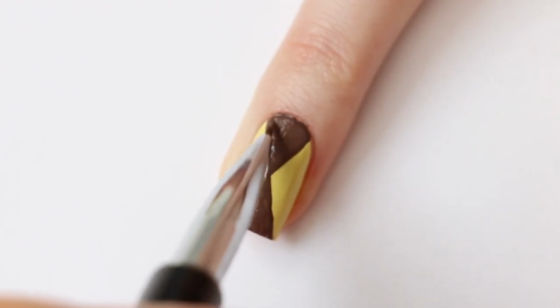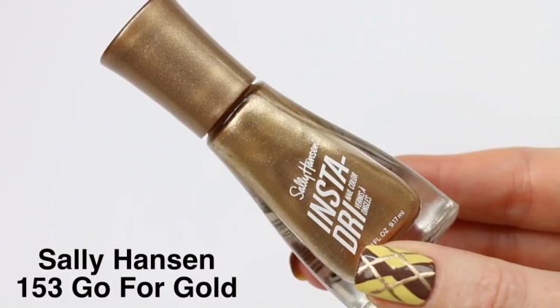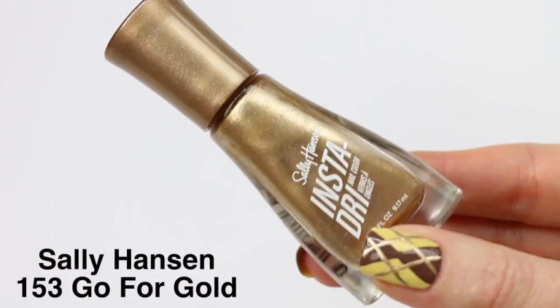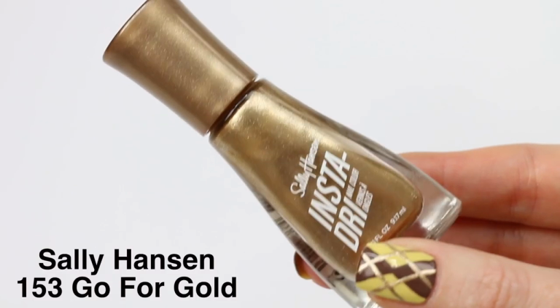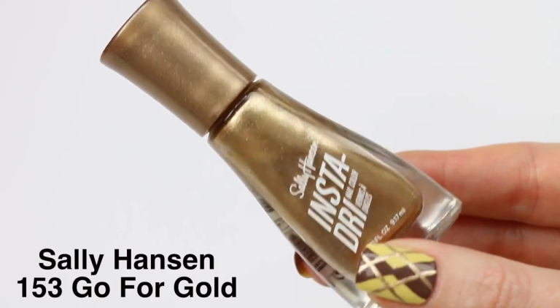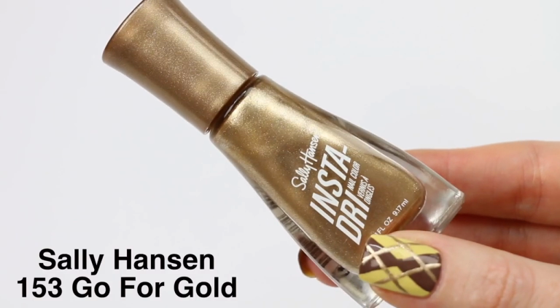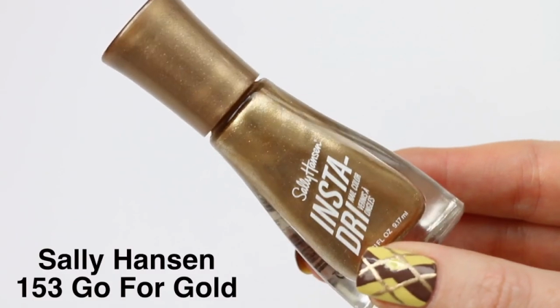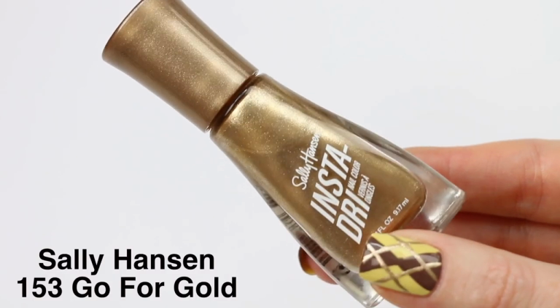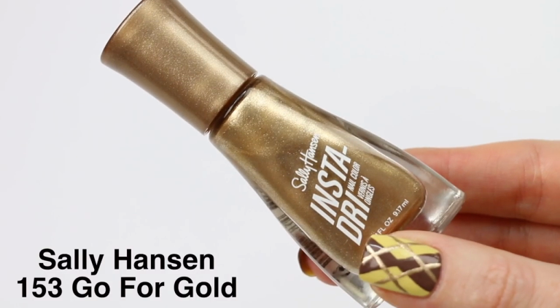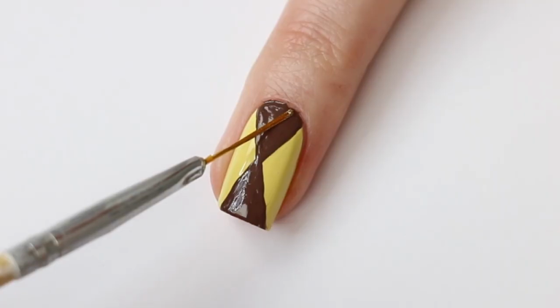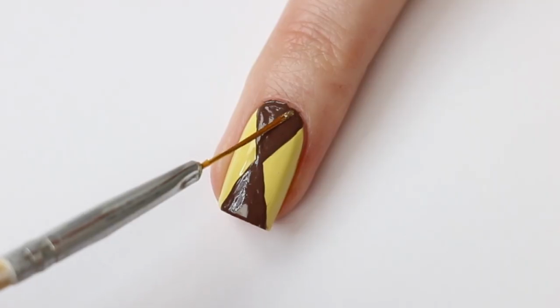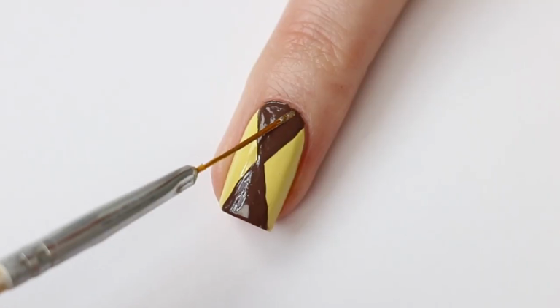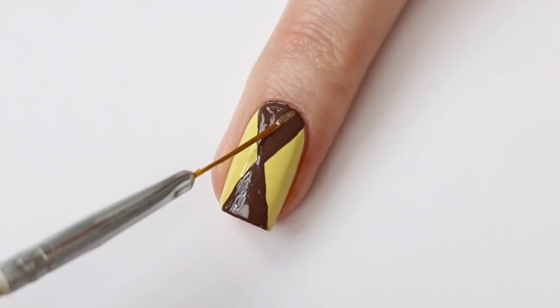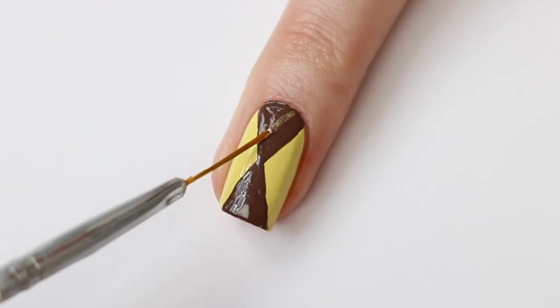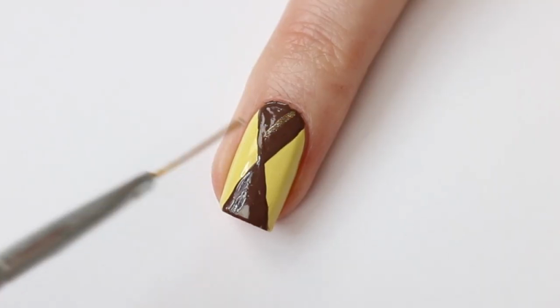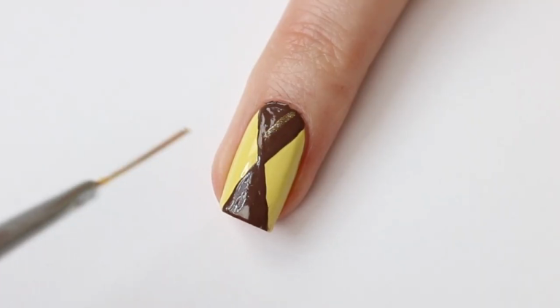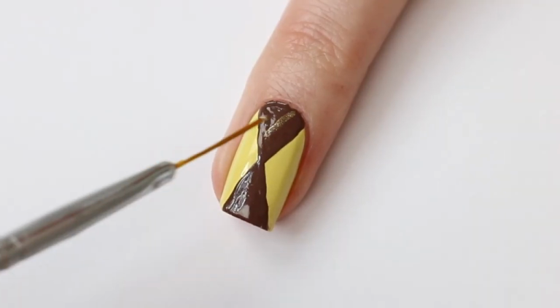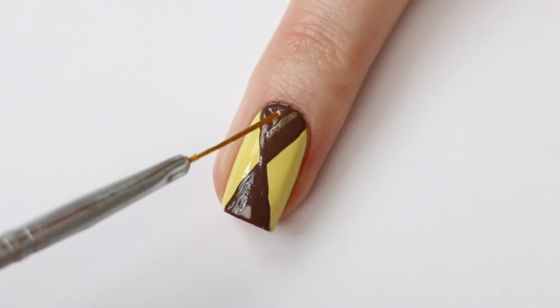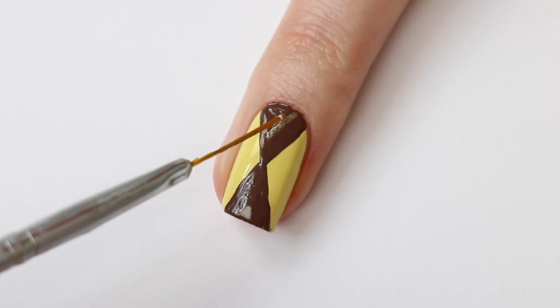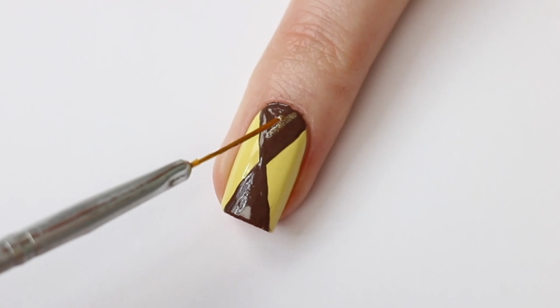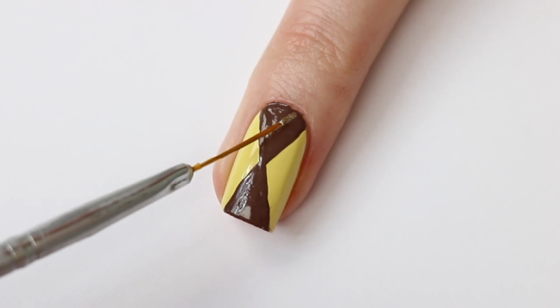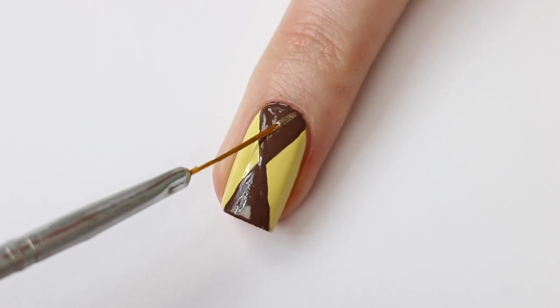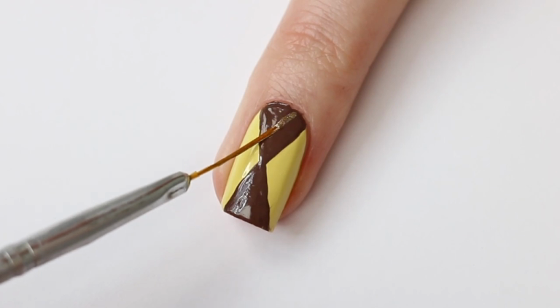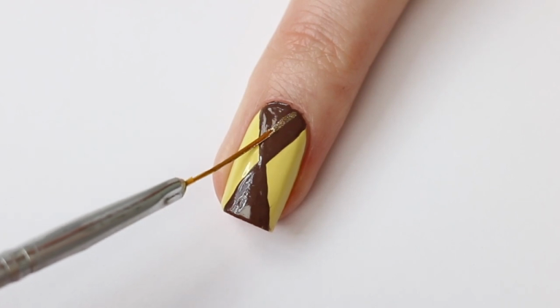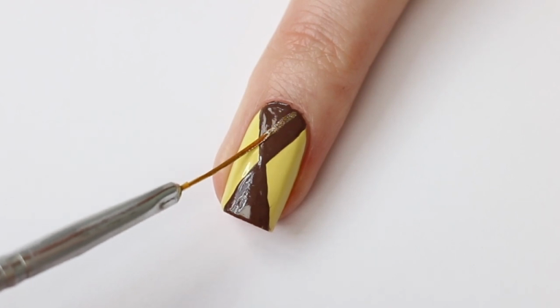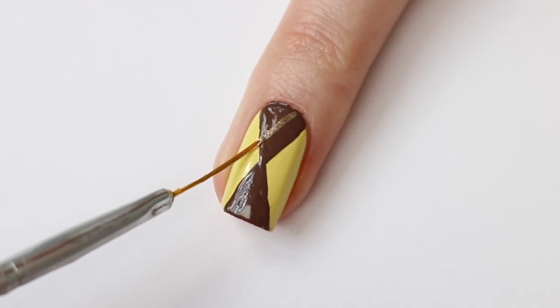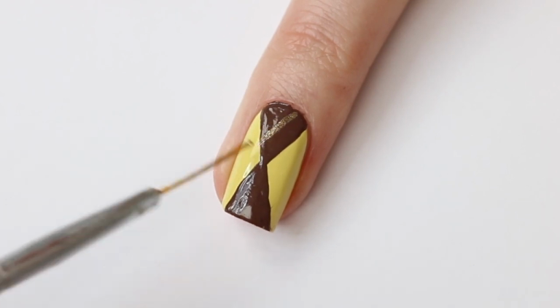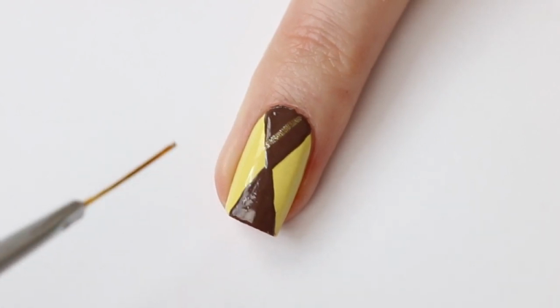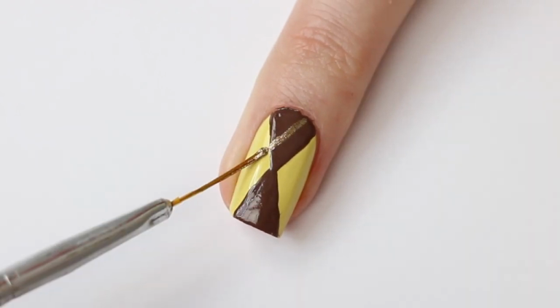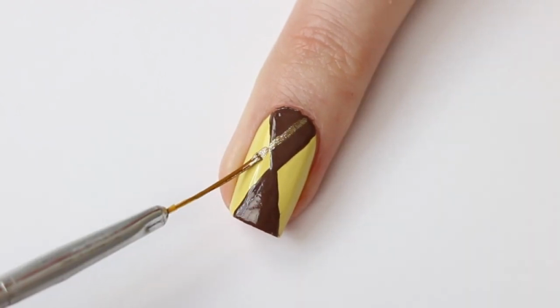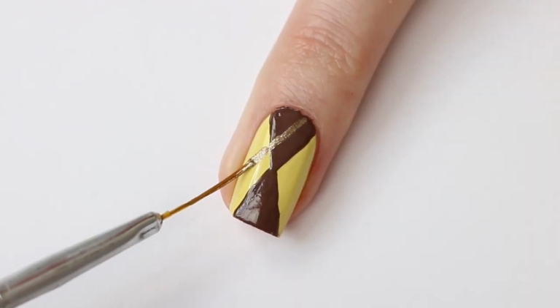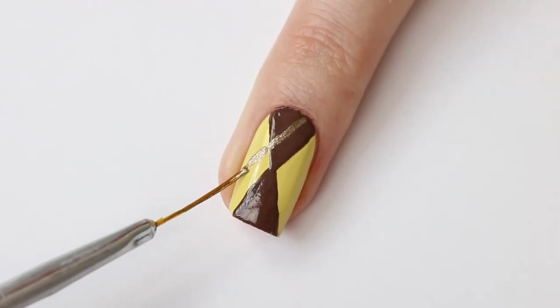This is Sally Hansen Gopher Gold. This is such a good golden polish with enough pigment and not too many chunky glitters.